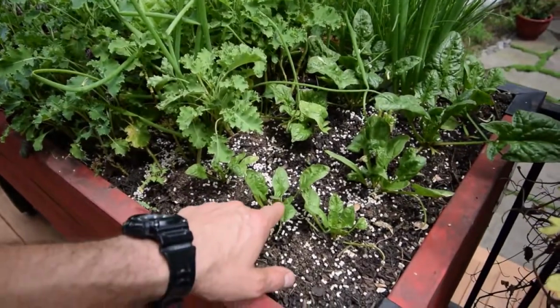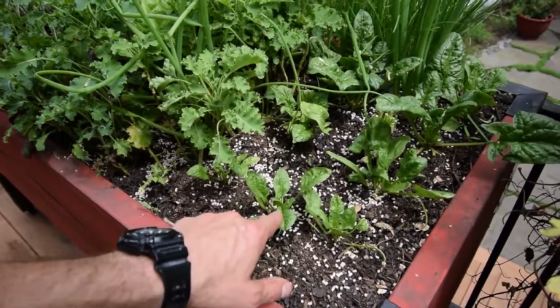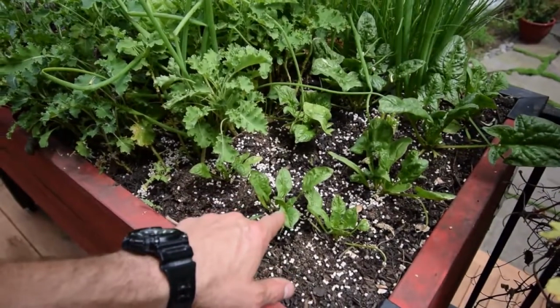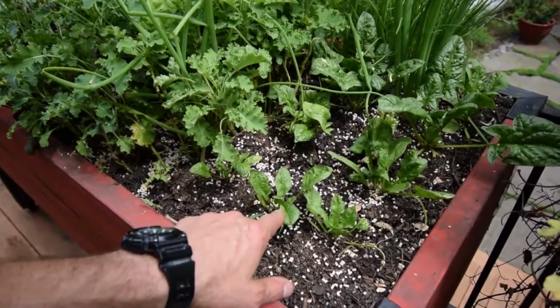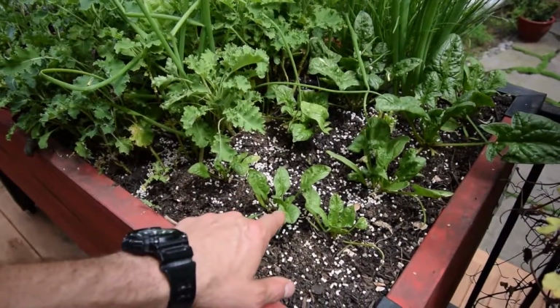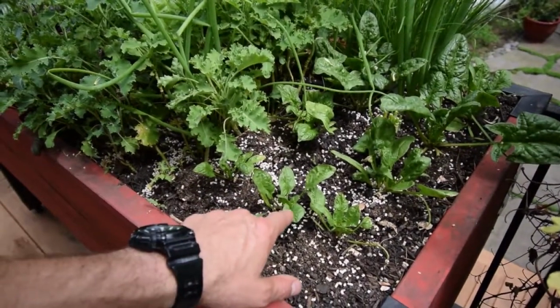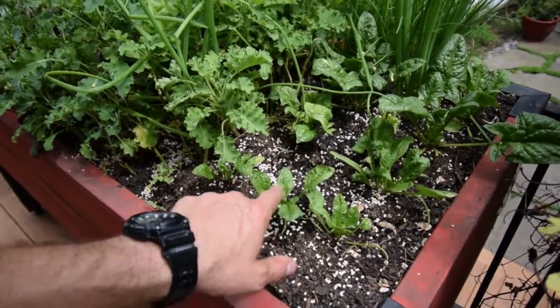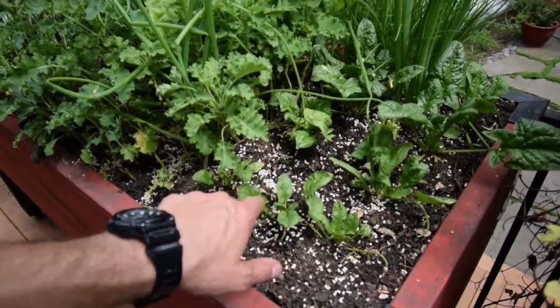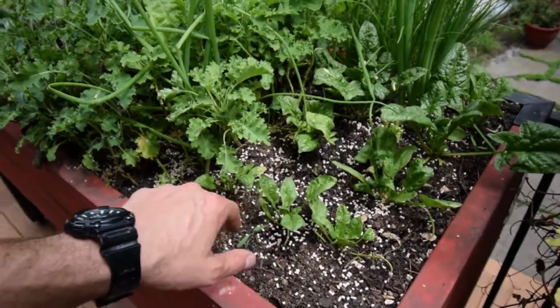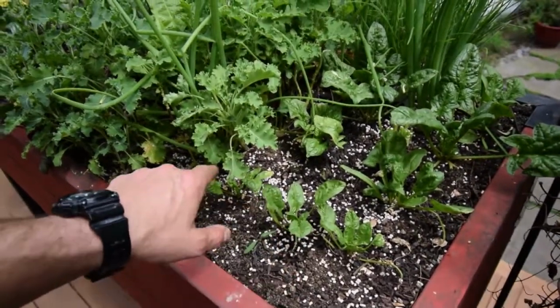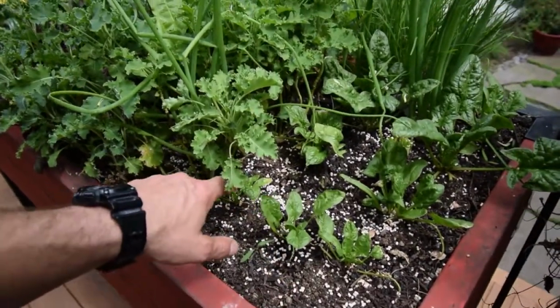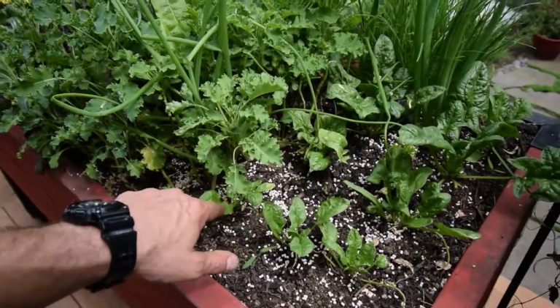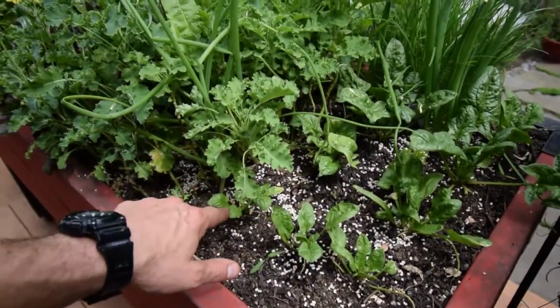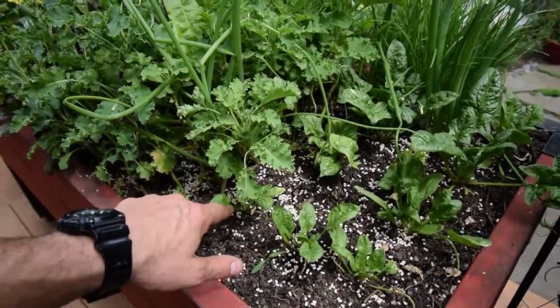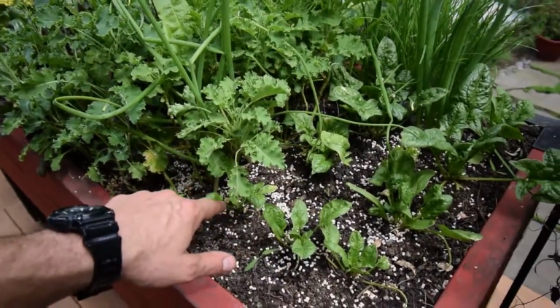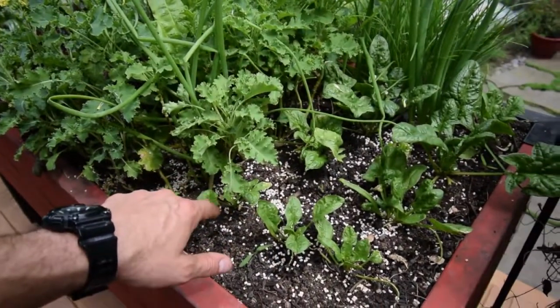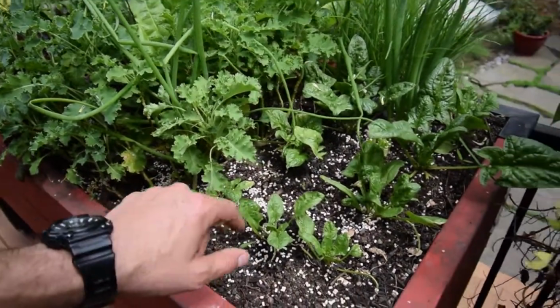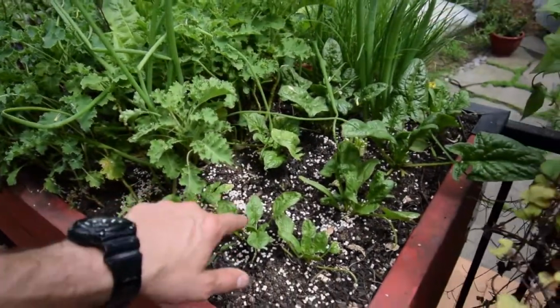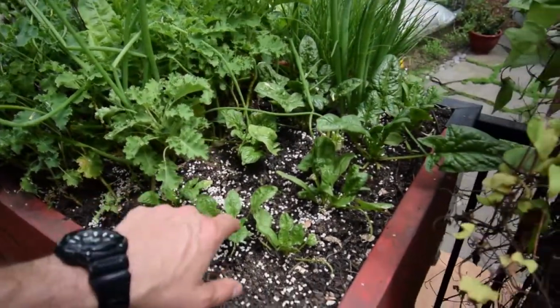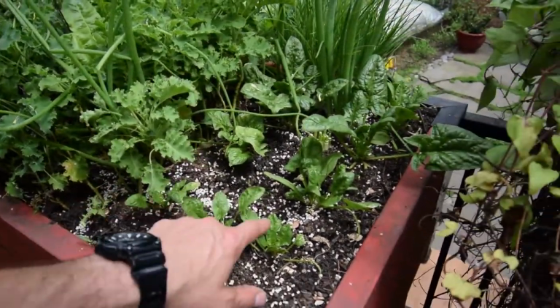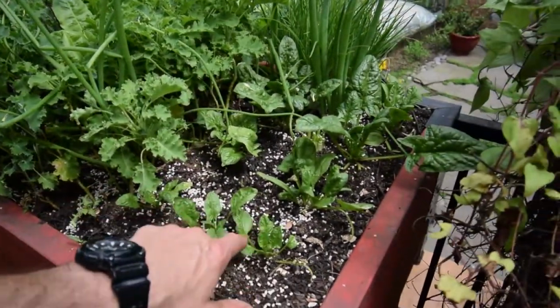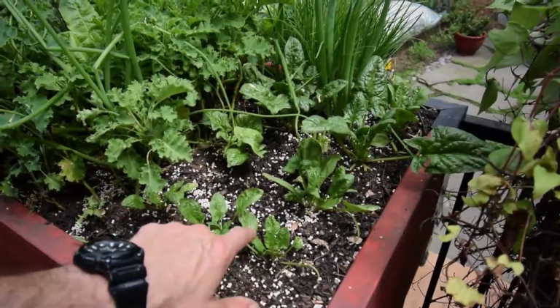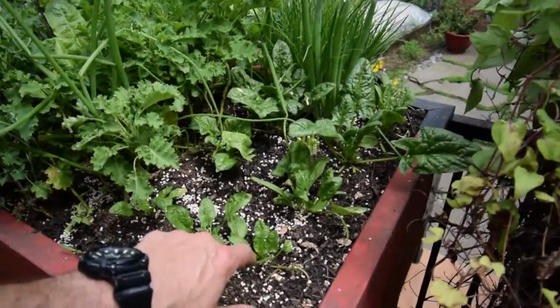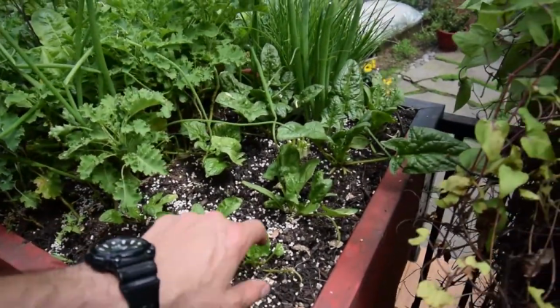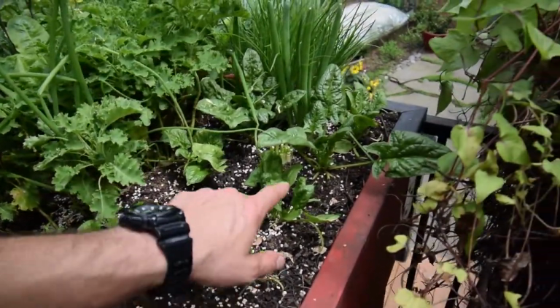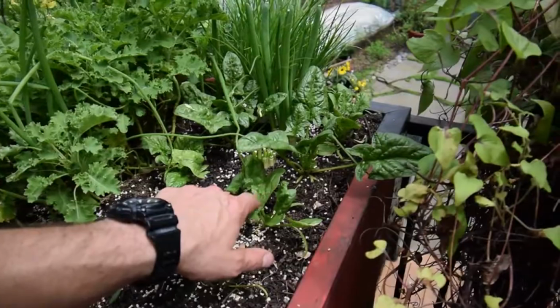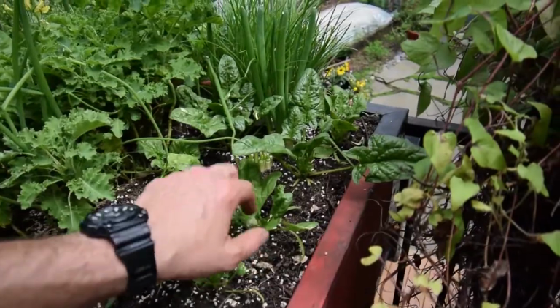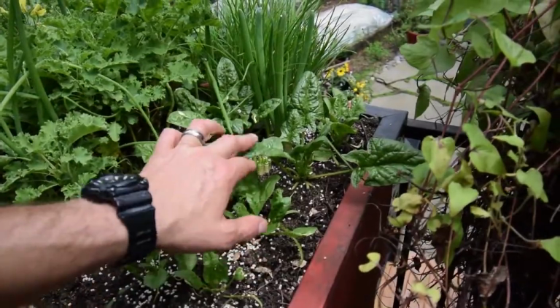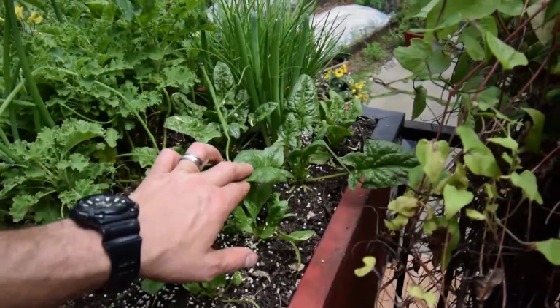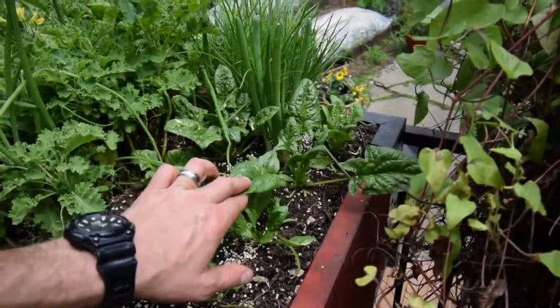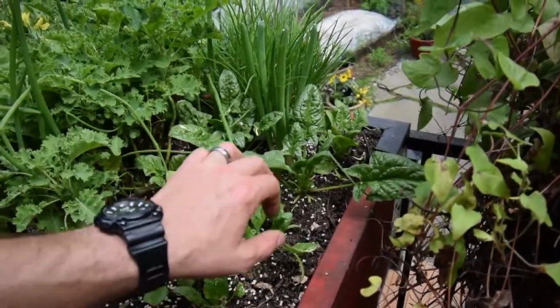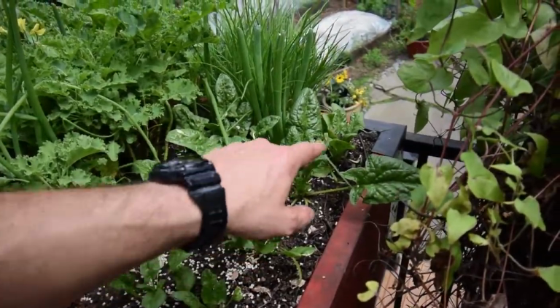These are the pretty little guys I was worried about might not make it, but they've been doing pretty well. I mean, this one's doing good.